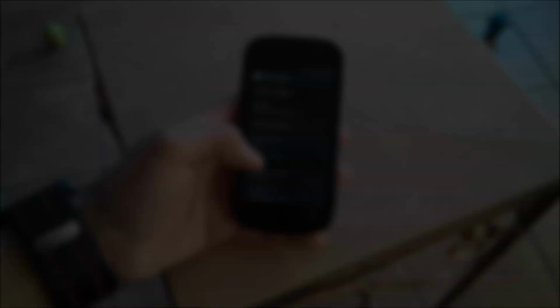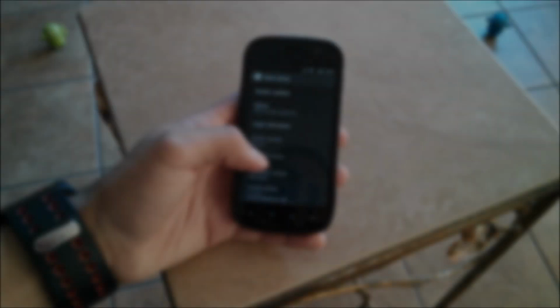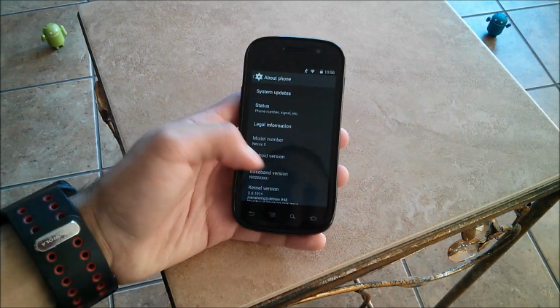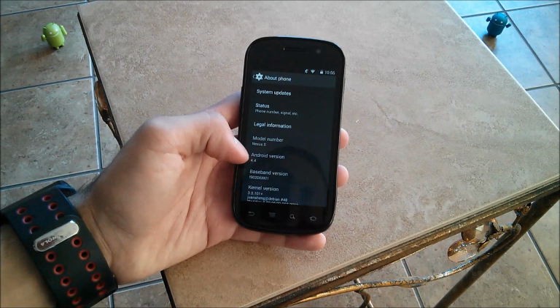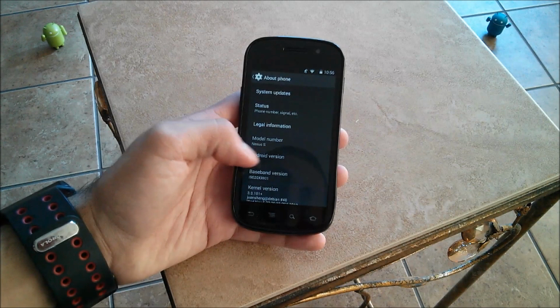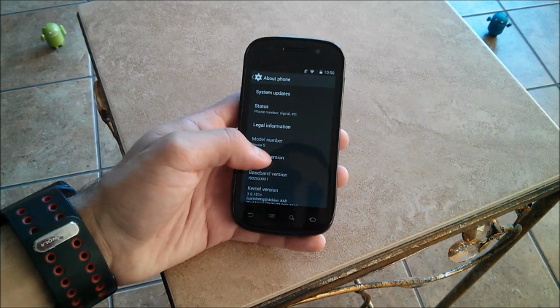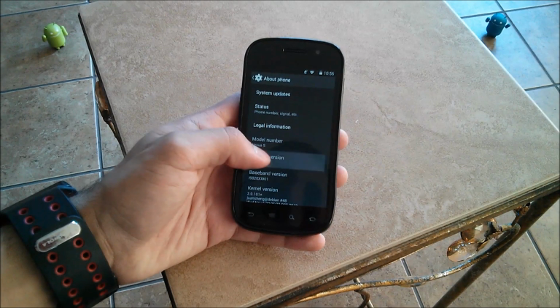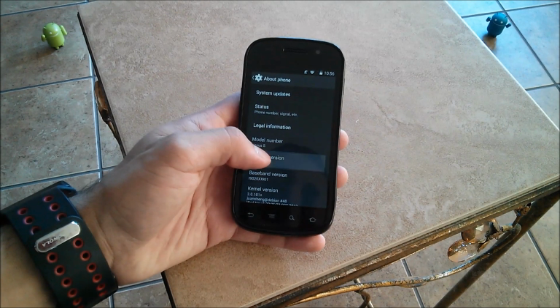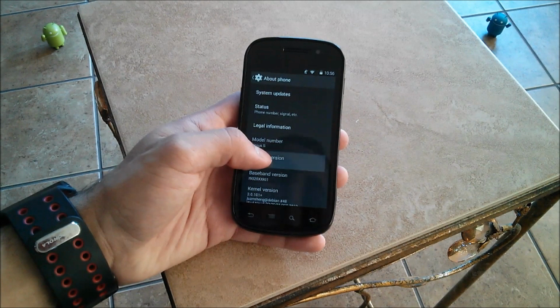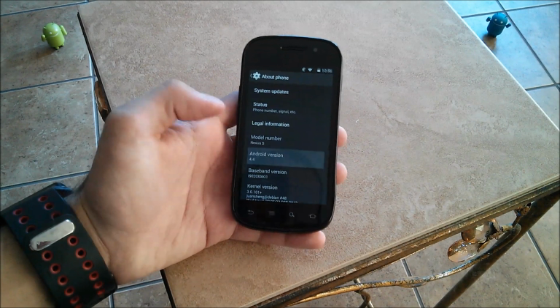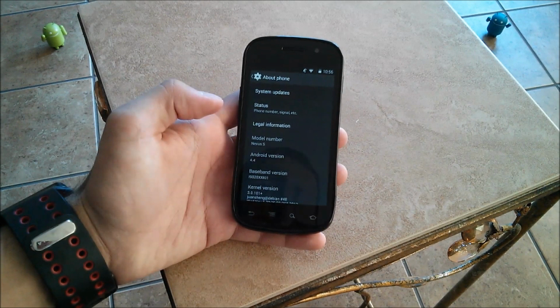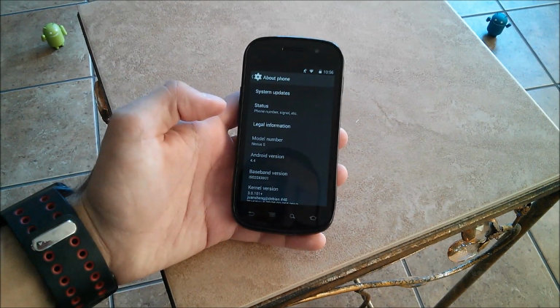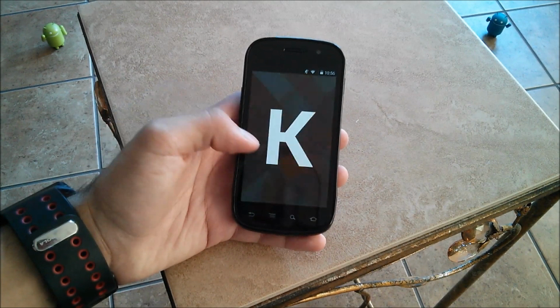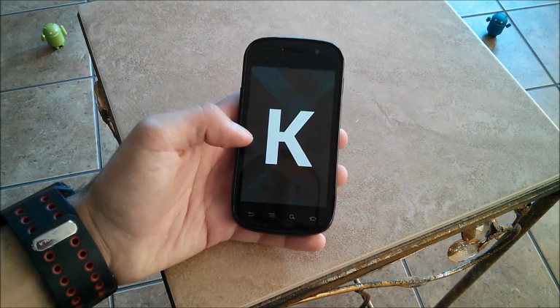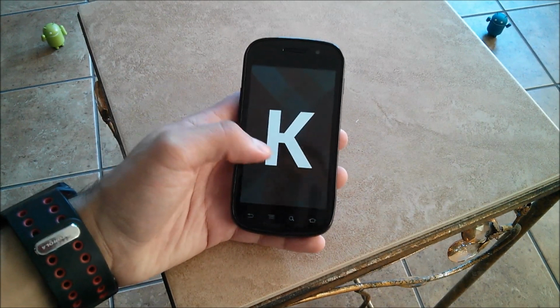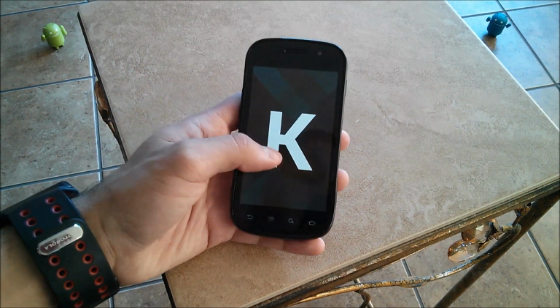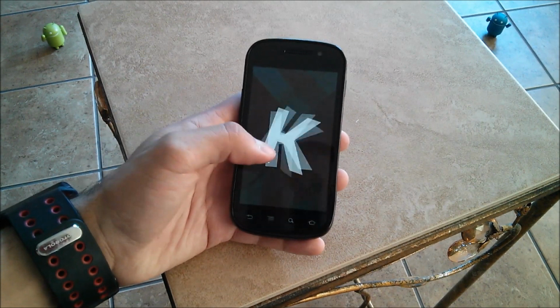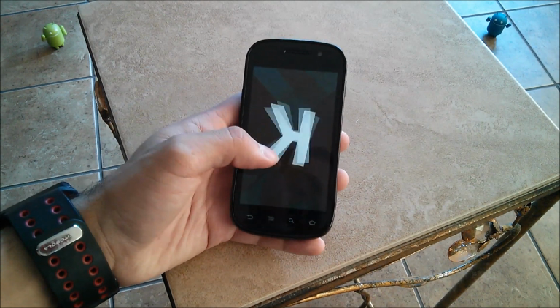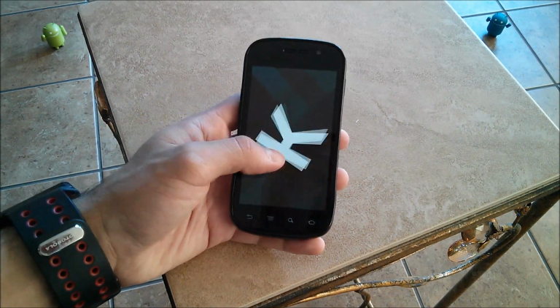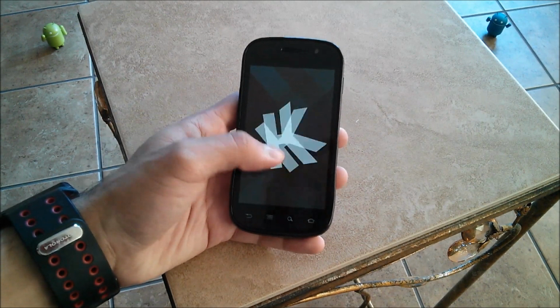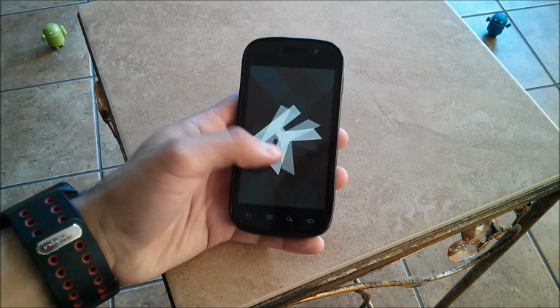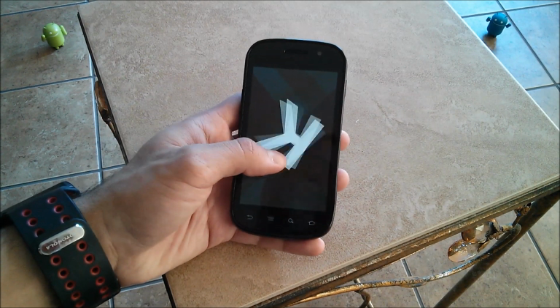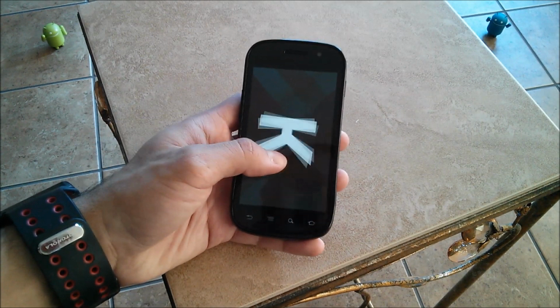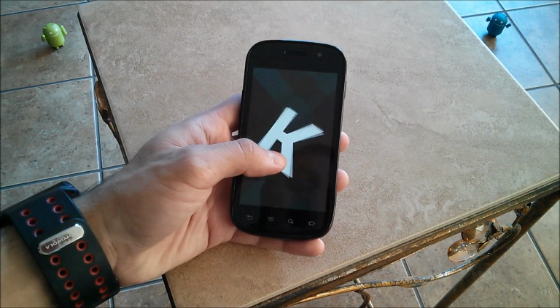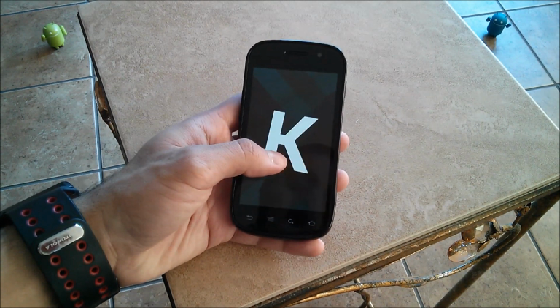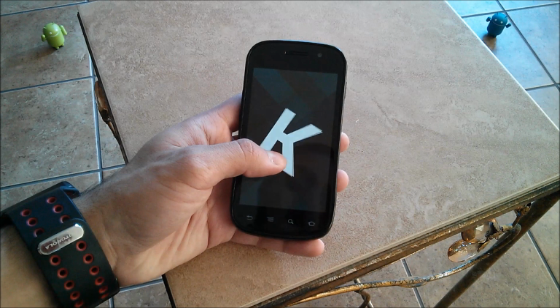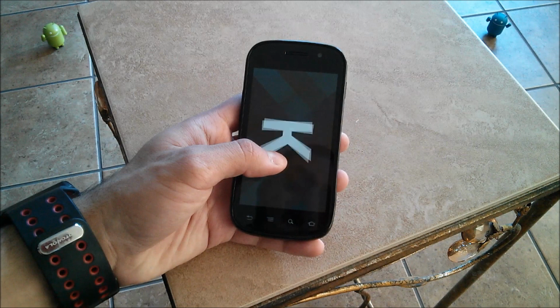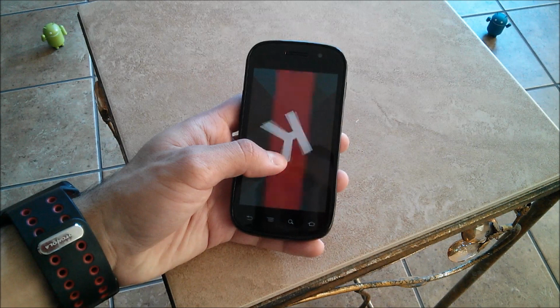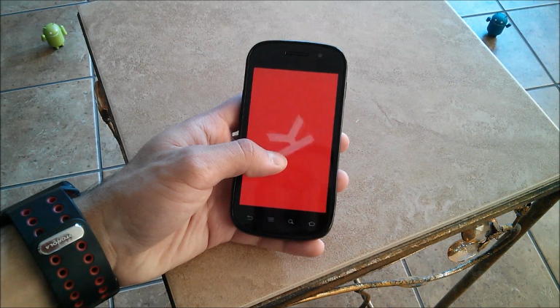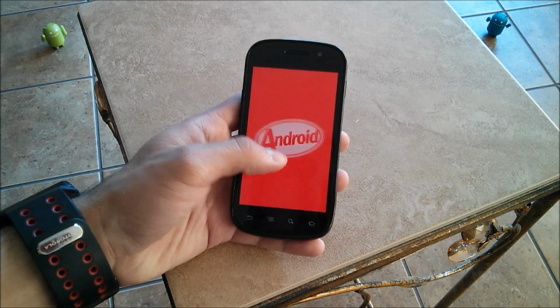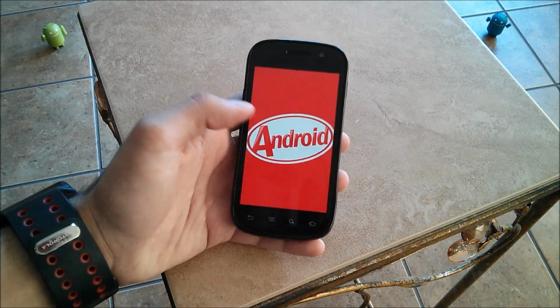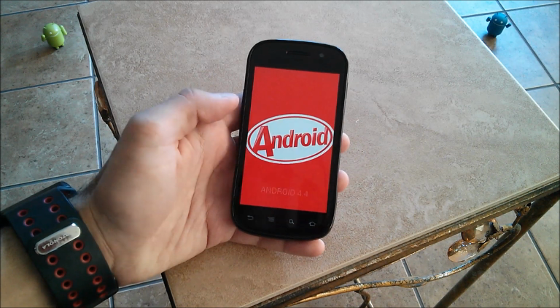Hey YouTube, this is Alexander and today I'm going to be showing you how to get Android 4.4 on your Nexus S. So let's get started.